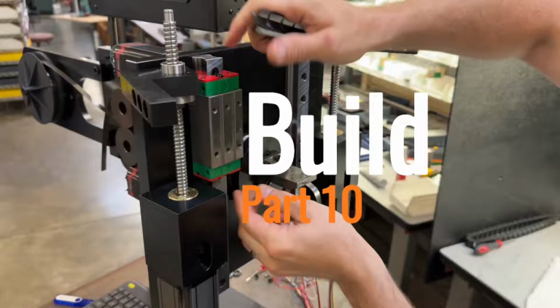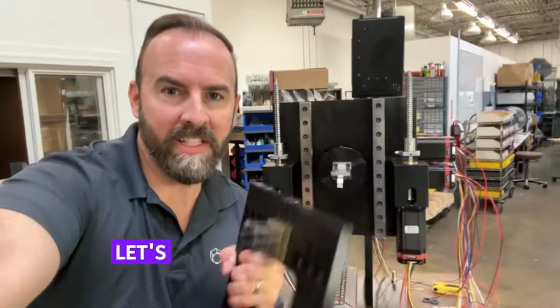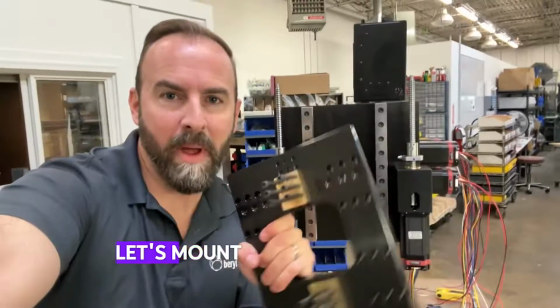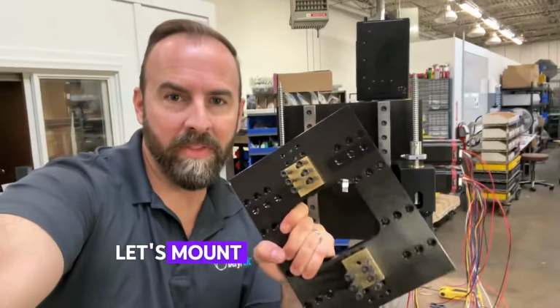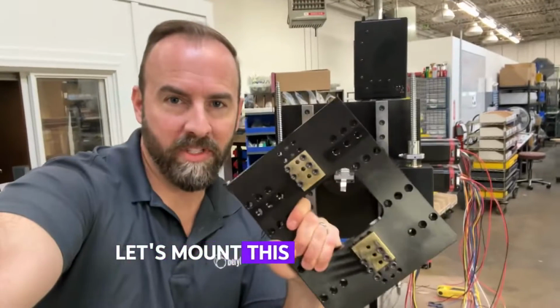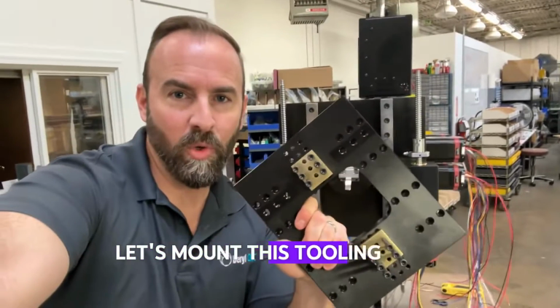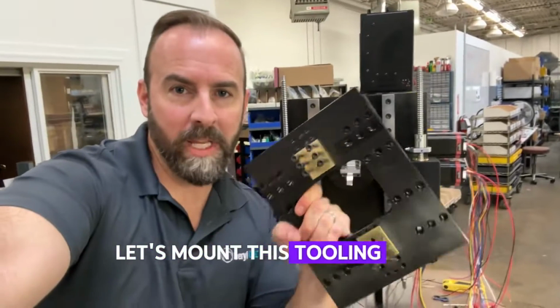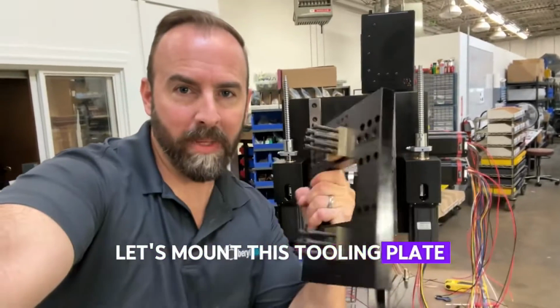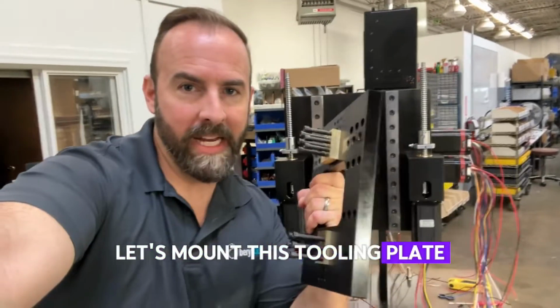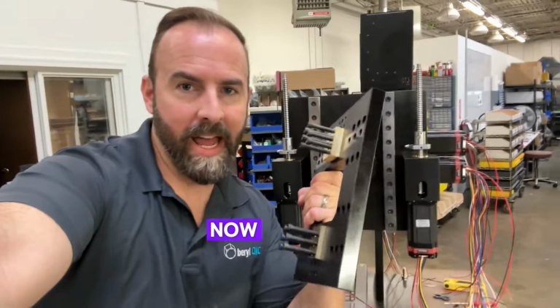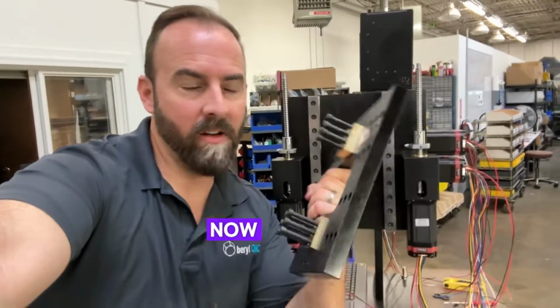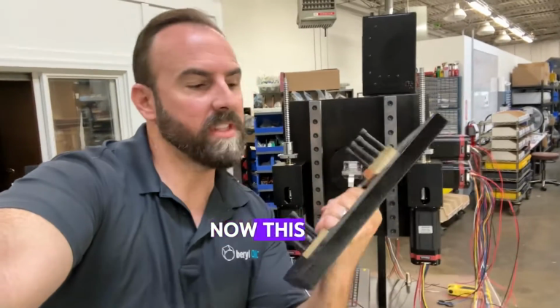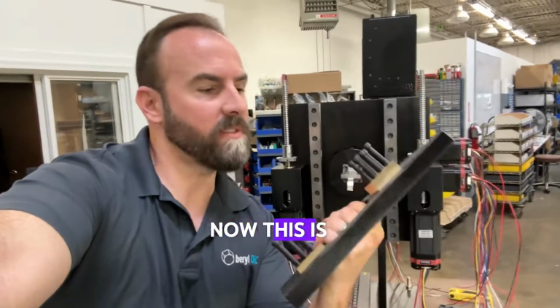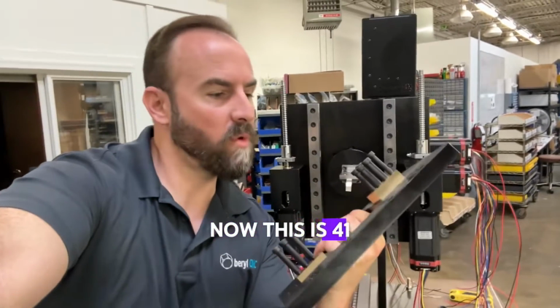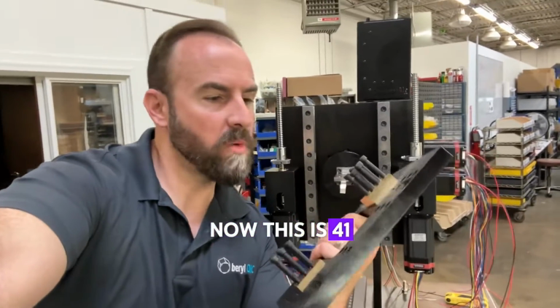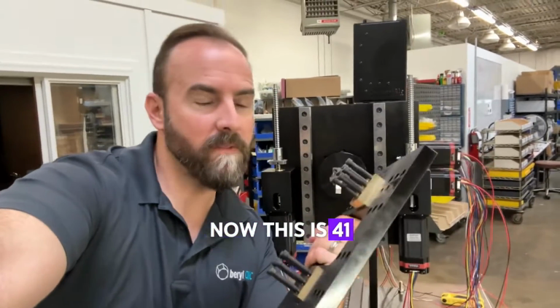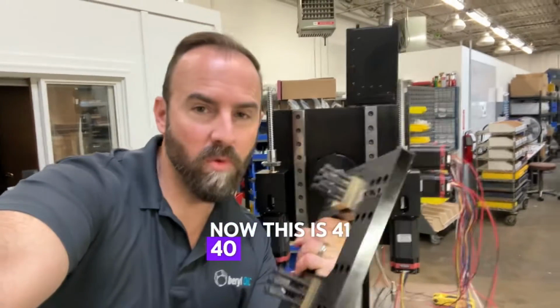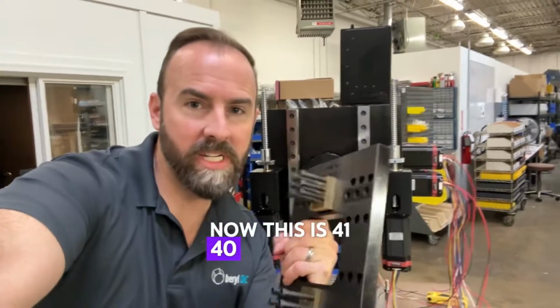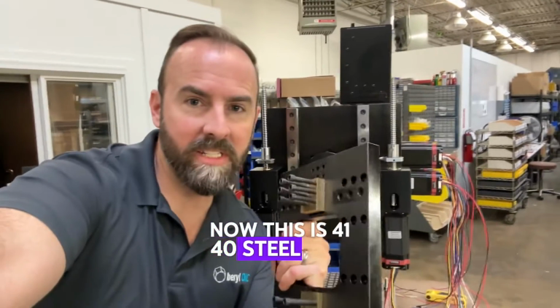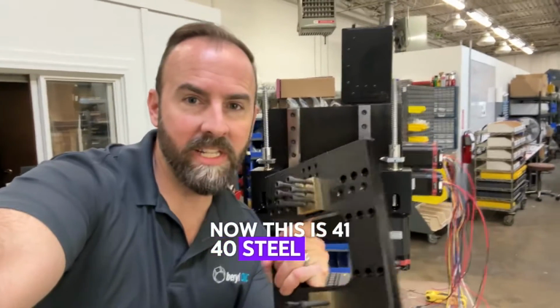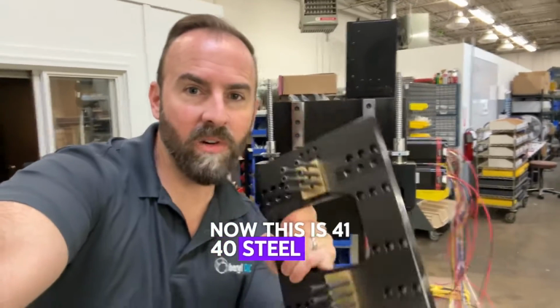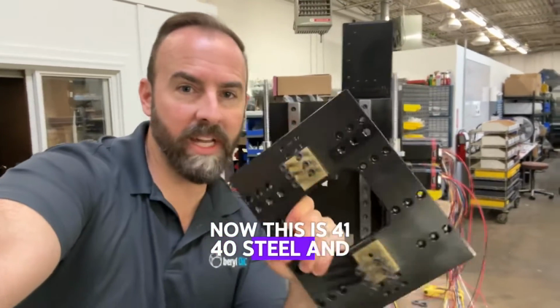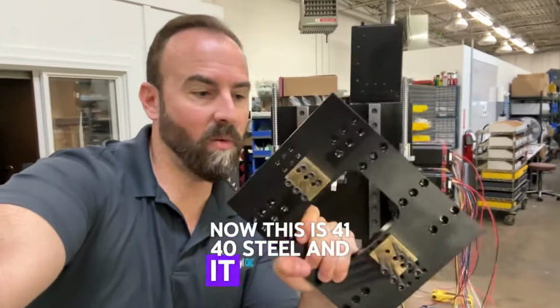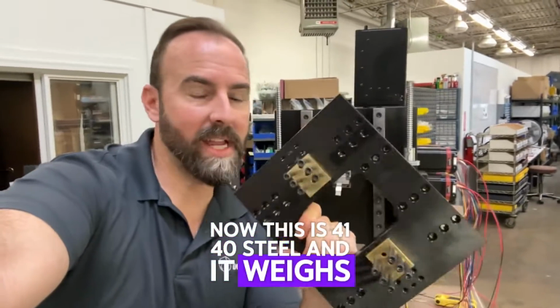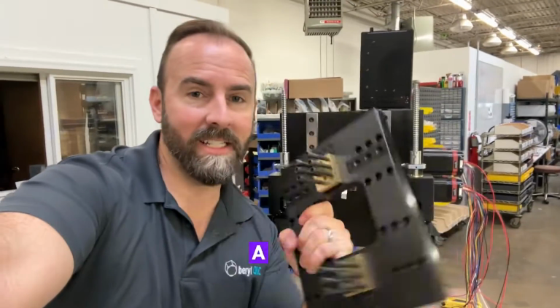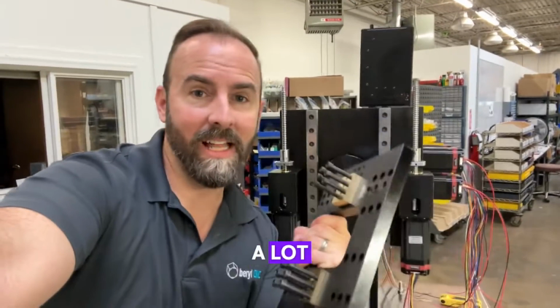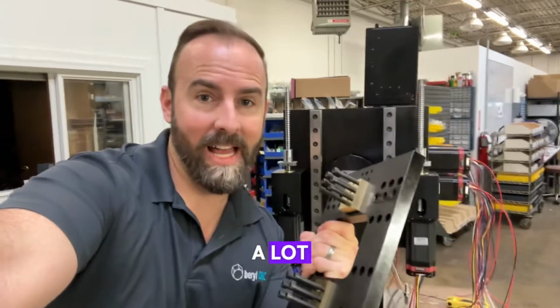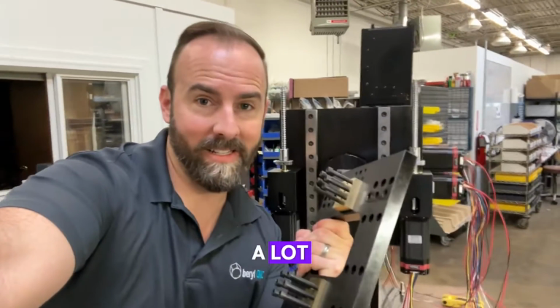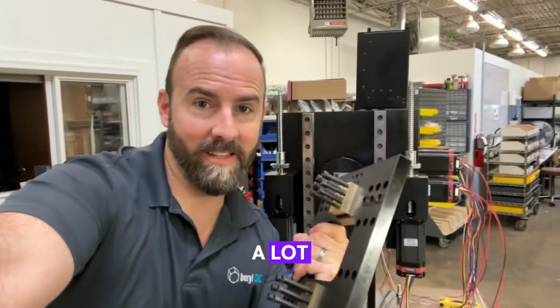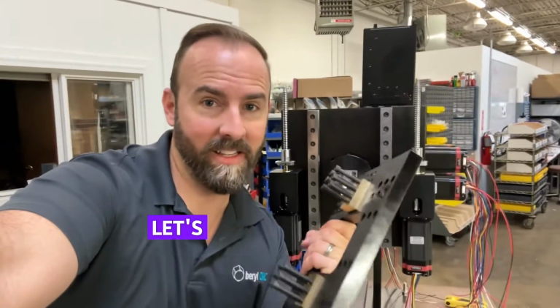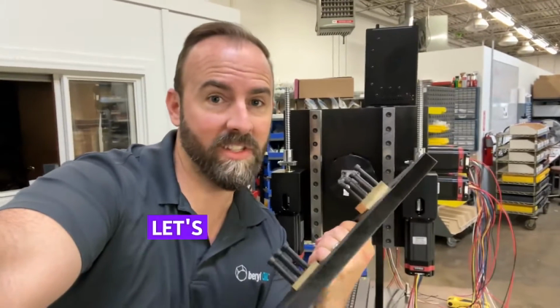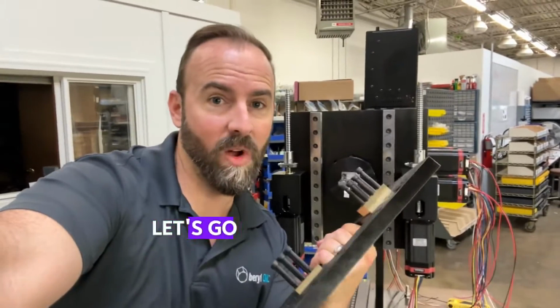Let's mount this tooling plate now. This is 4140 steel and it weighs a lot. Let's go.